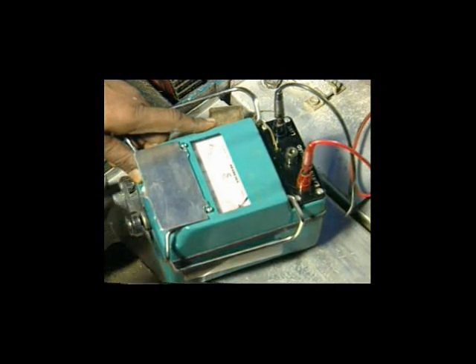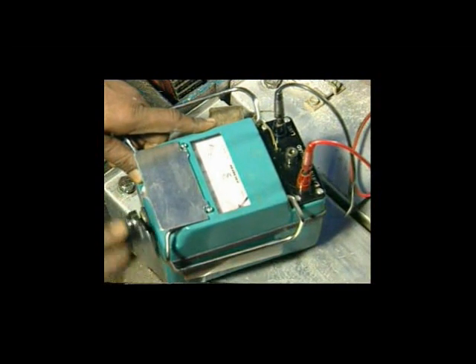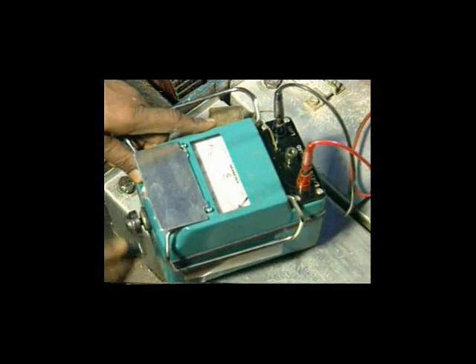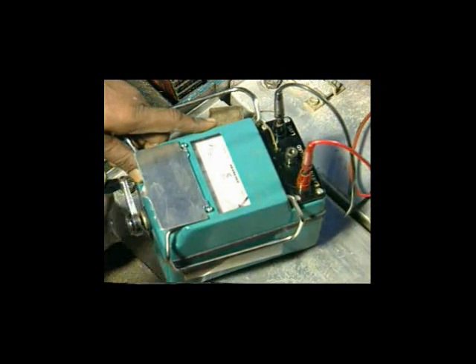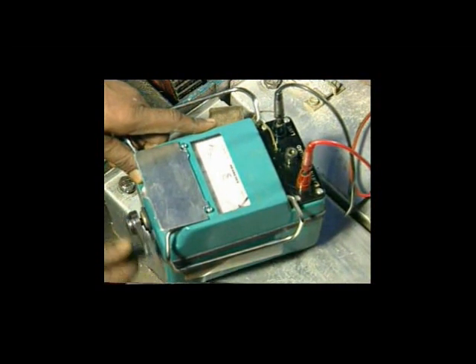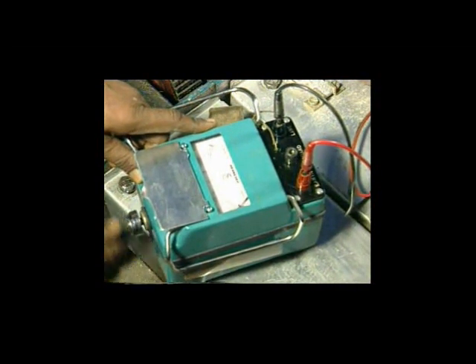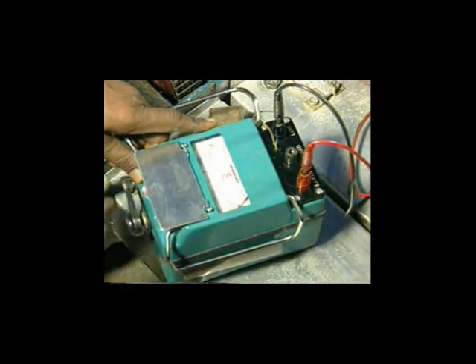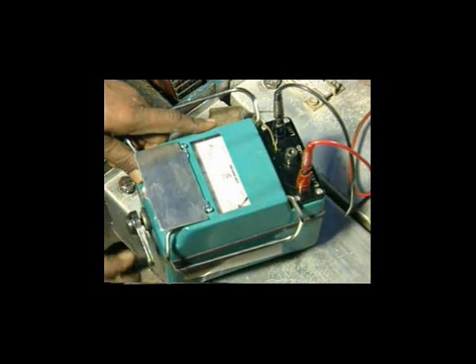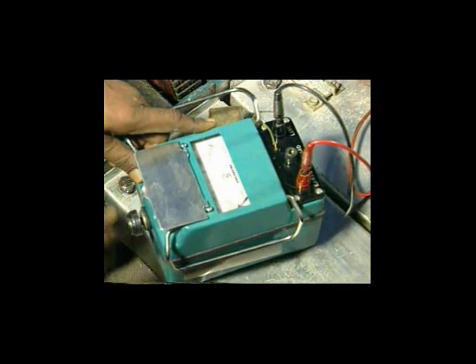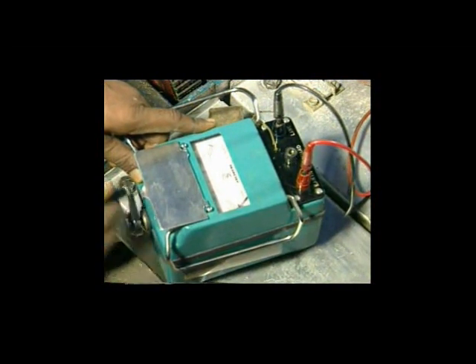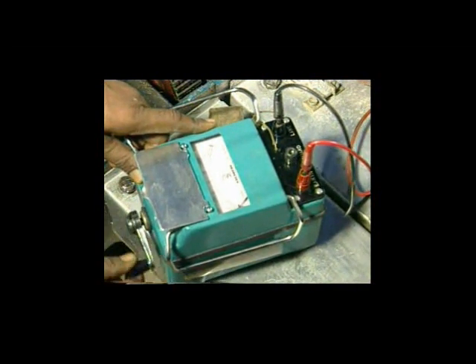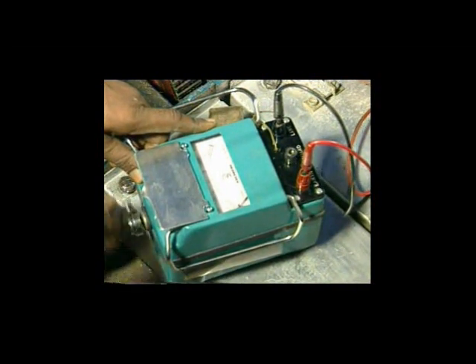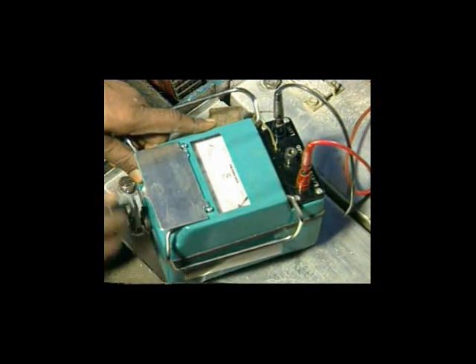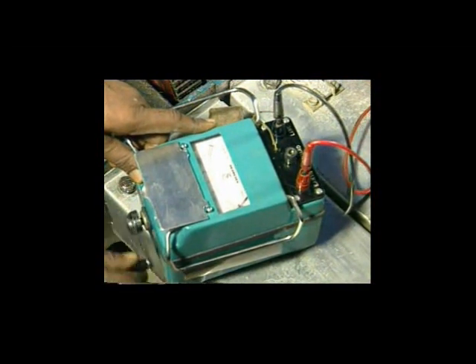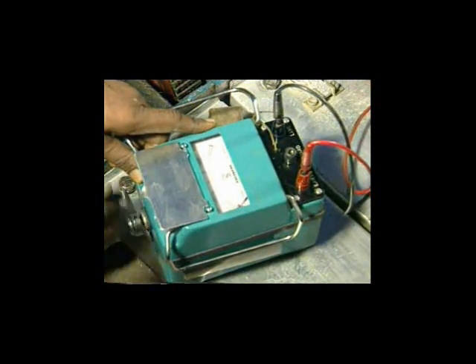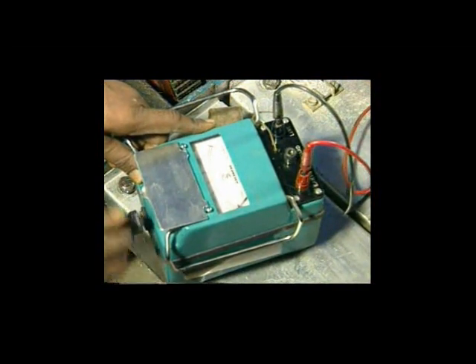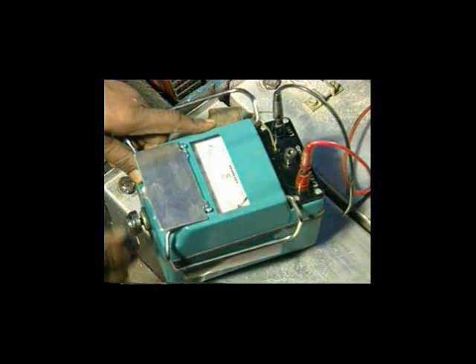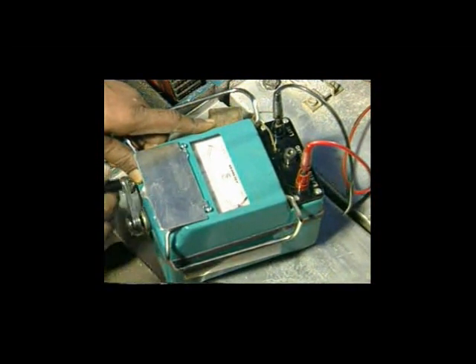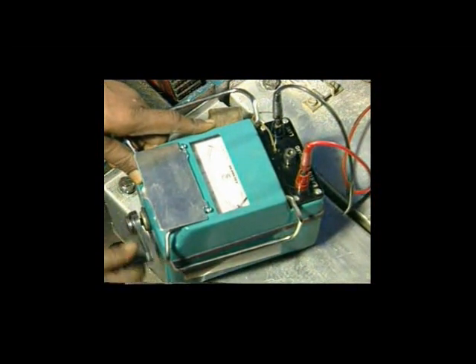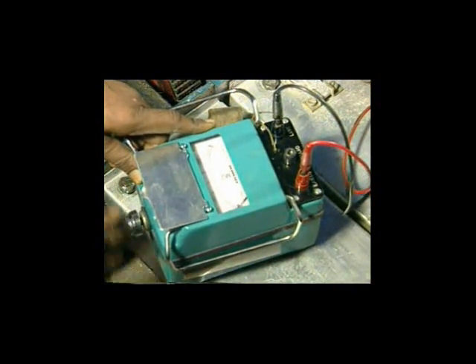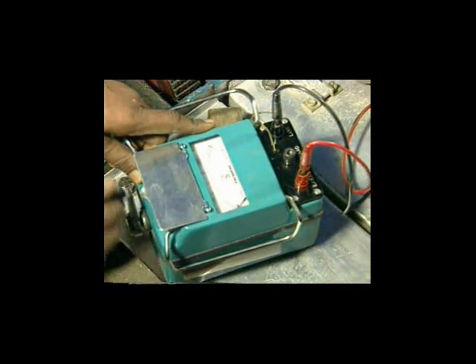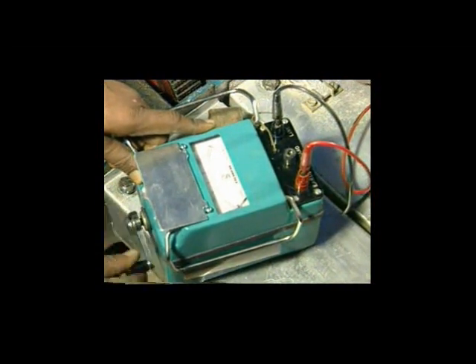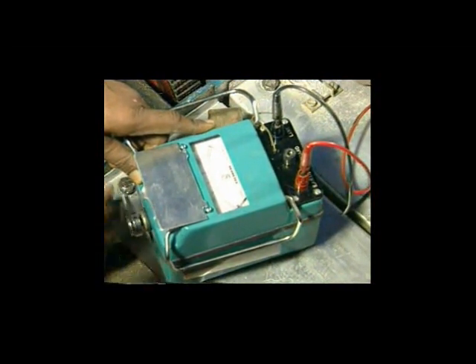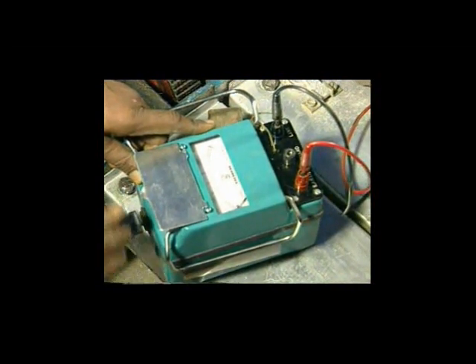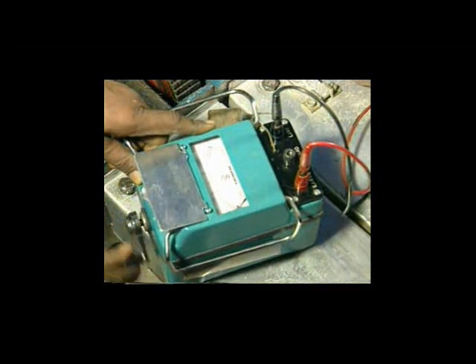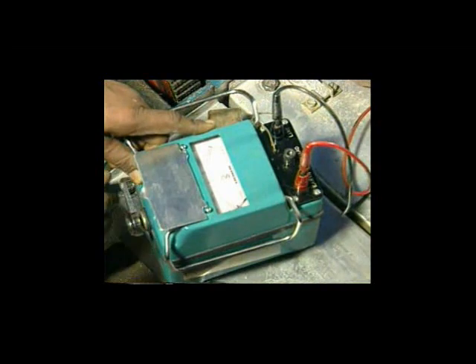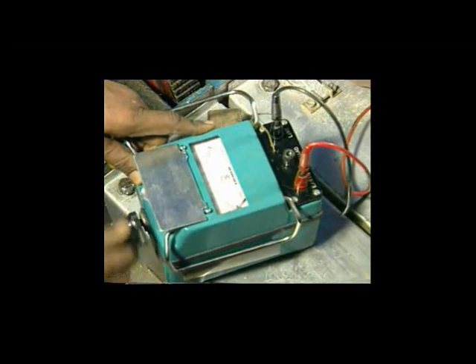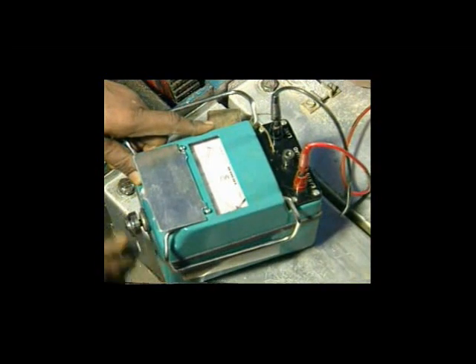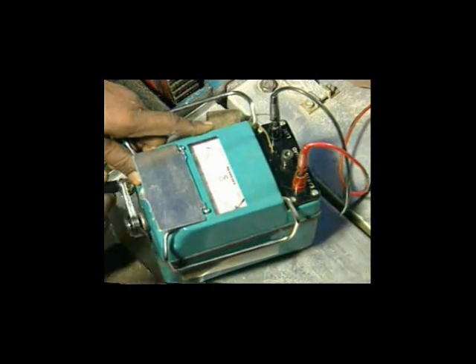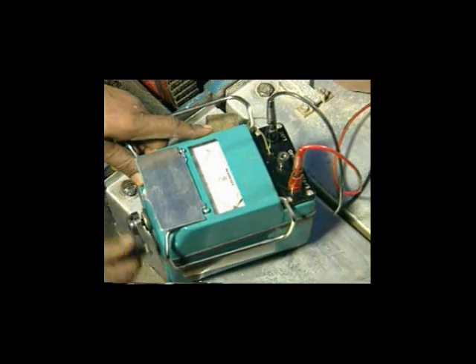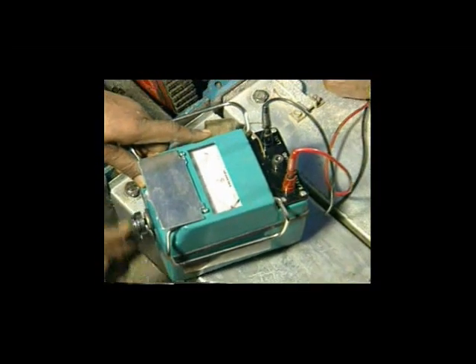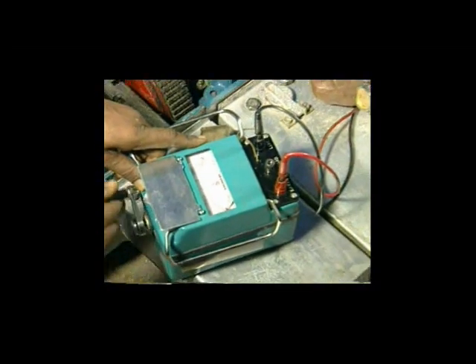With the Megger, check the insulation resistance of motor terminals.